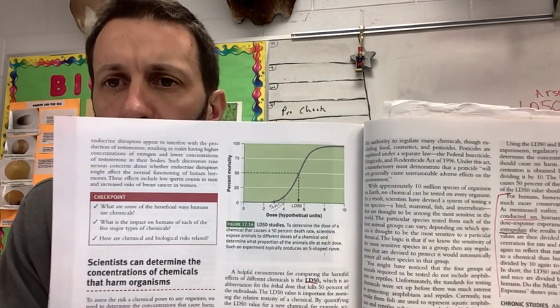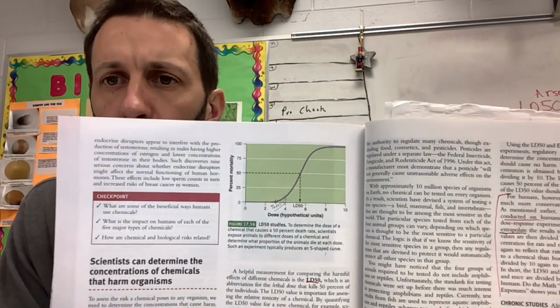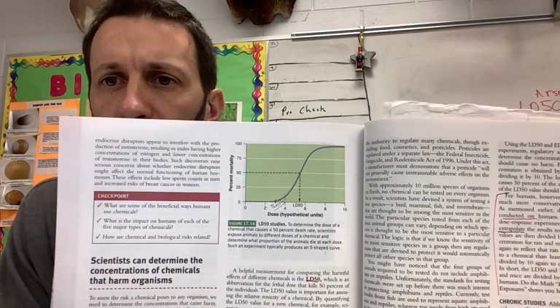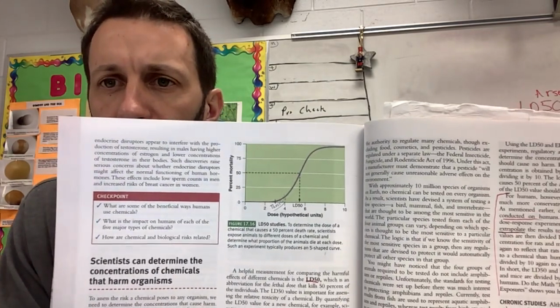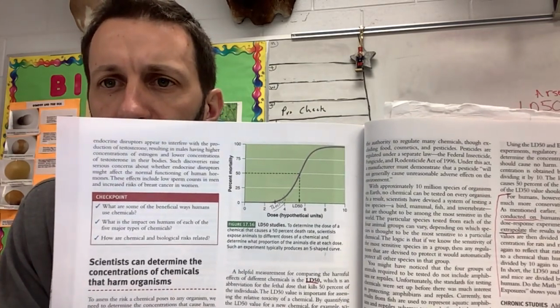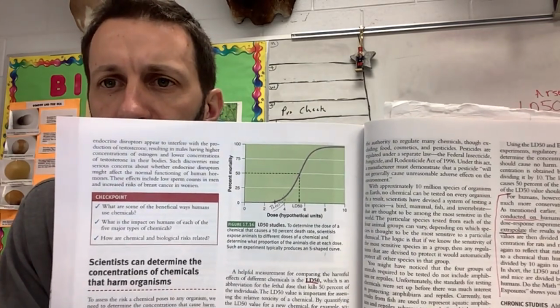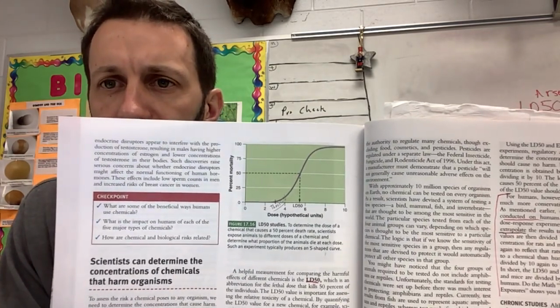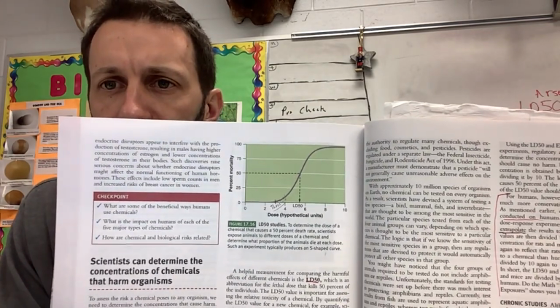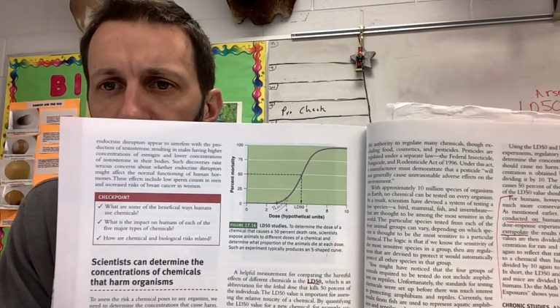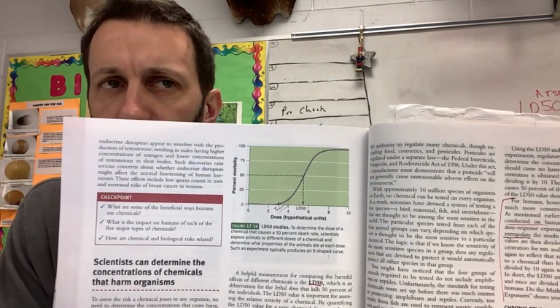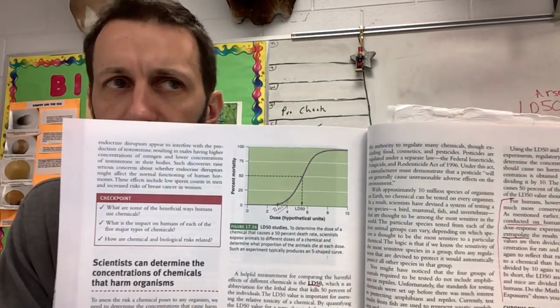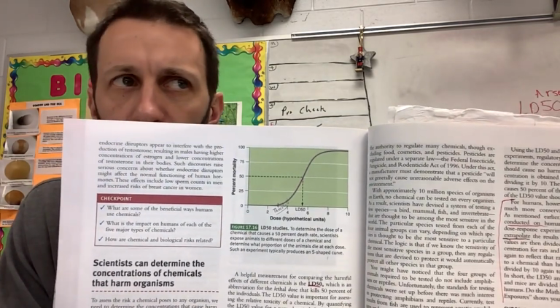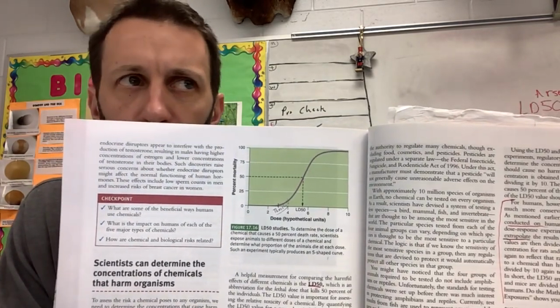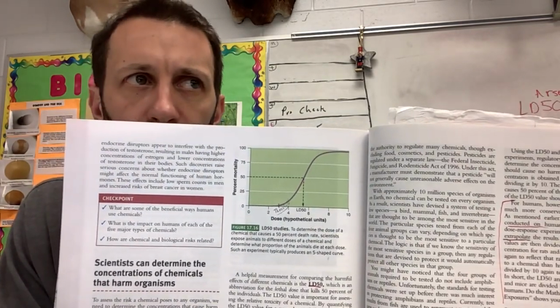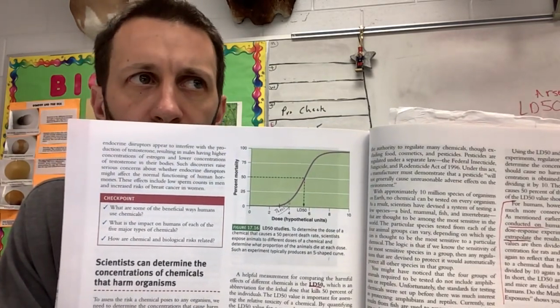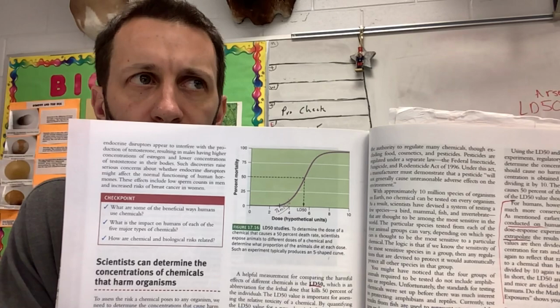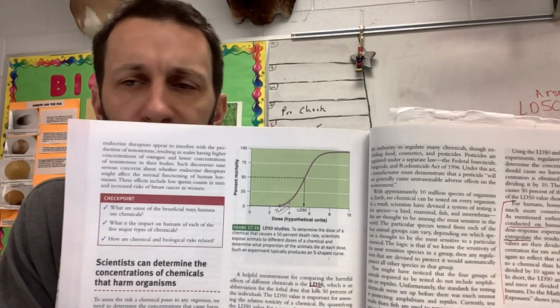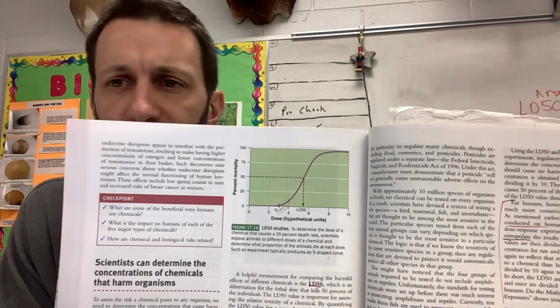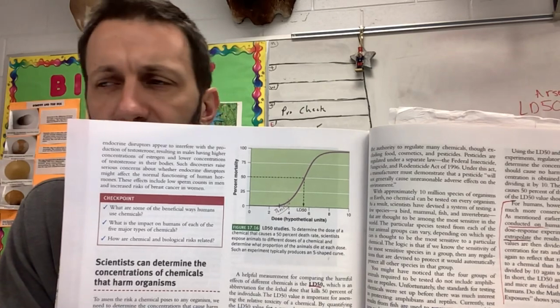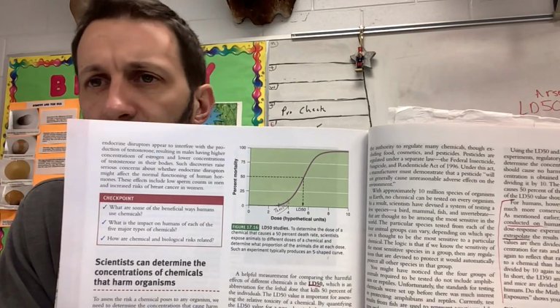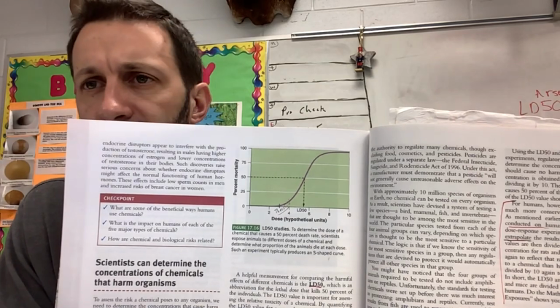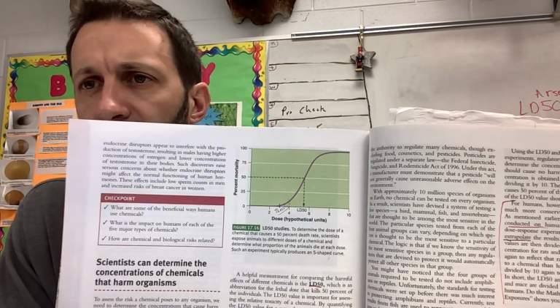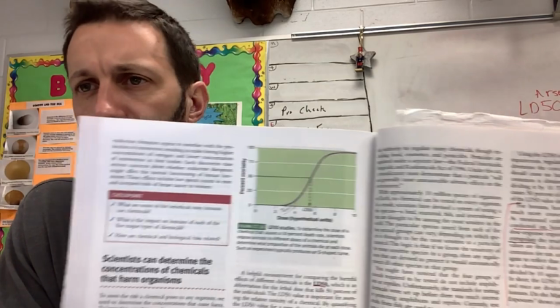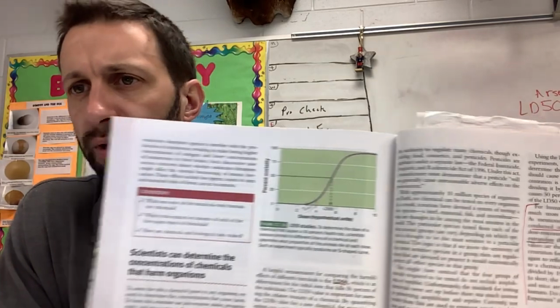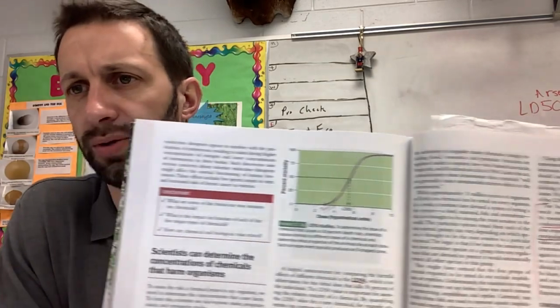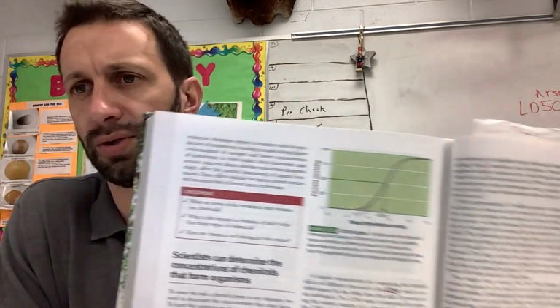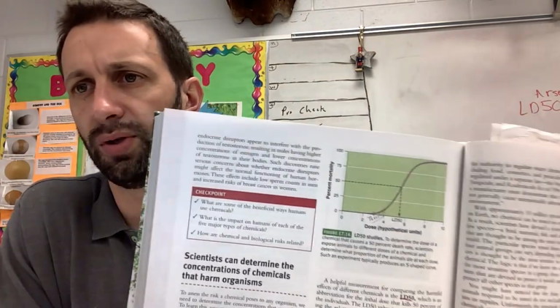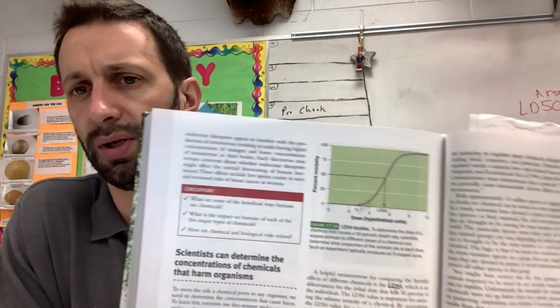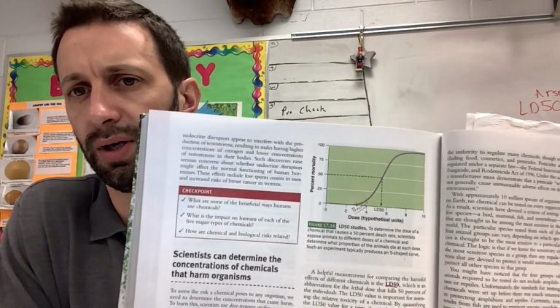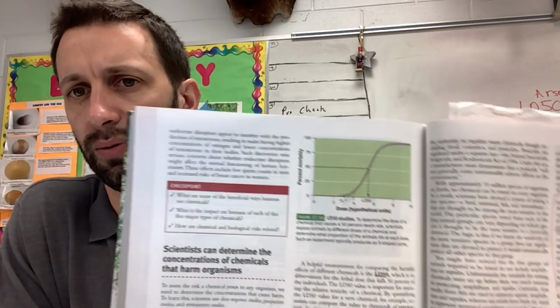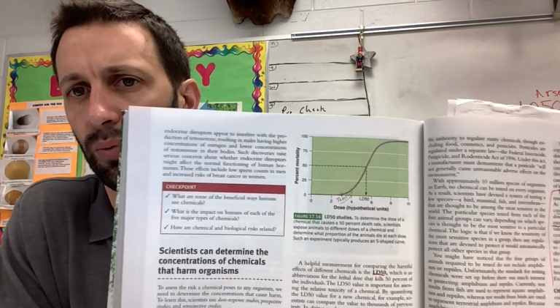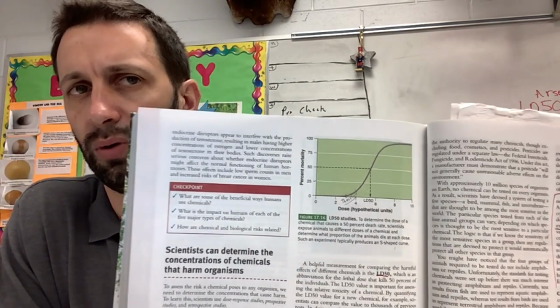What is the threshold? This is a term that's not on your notes that you do need to know.